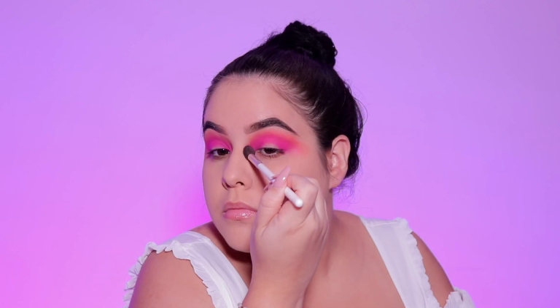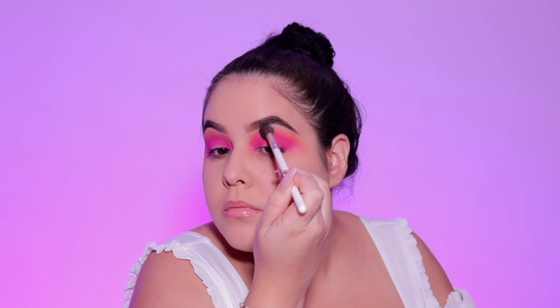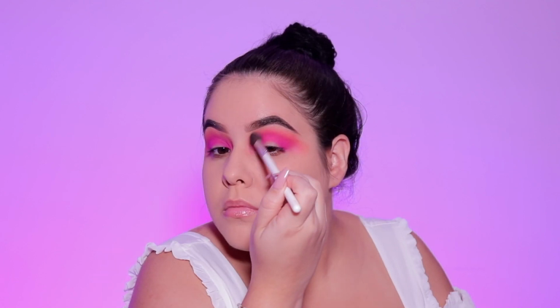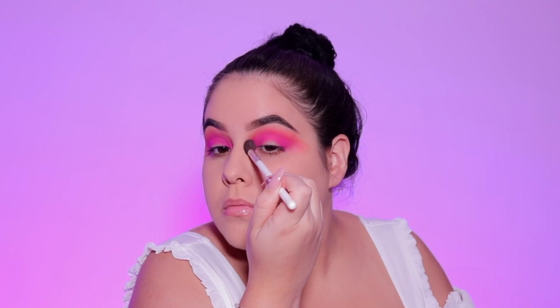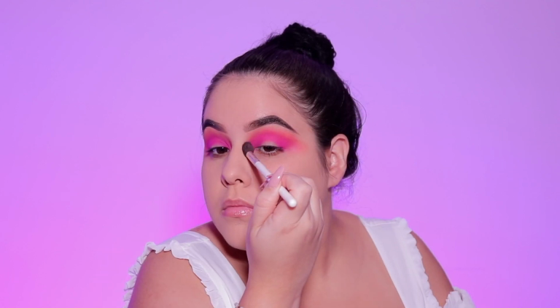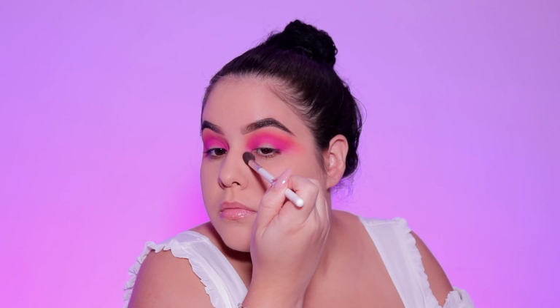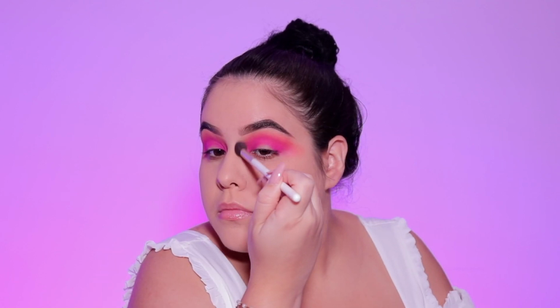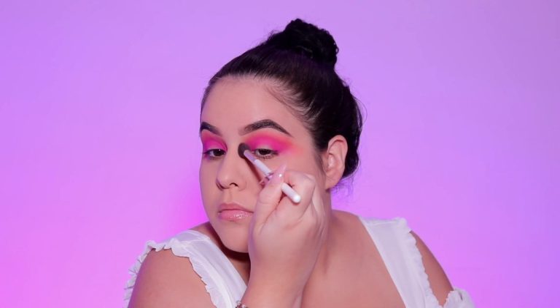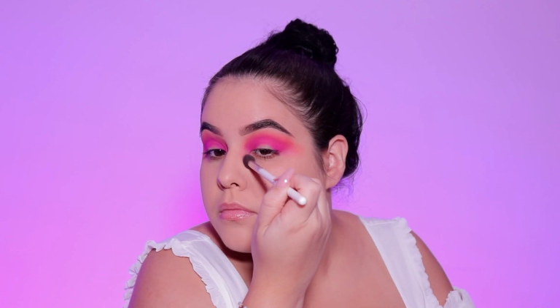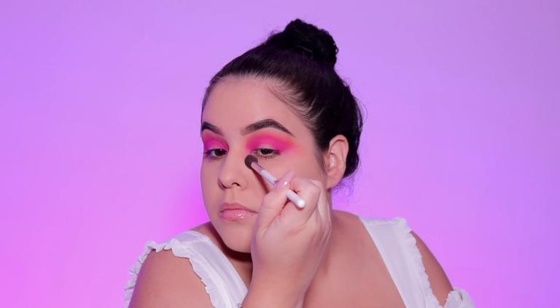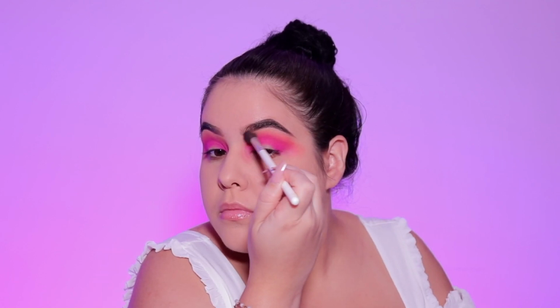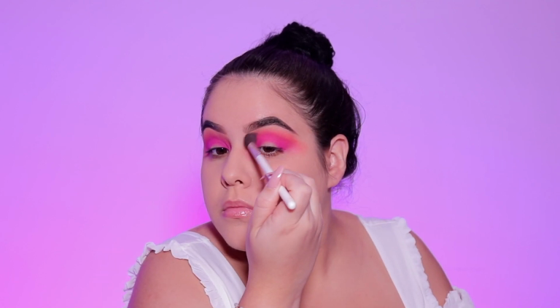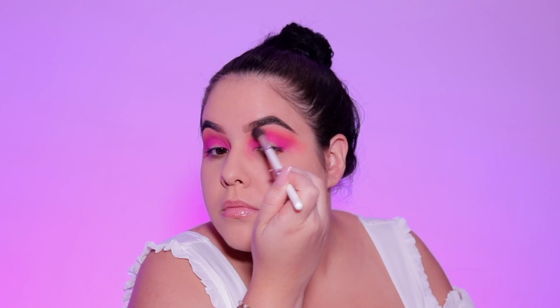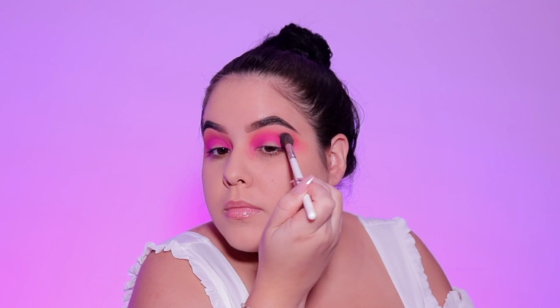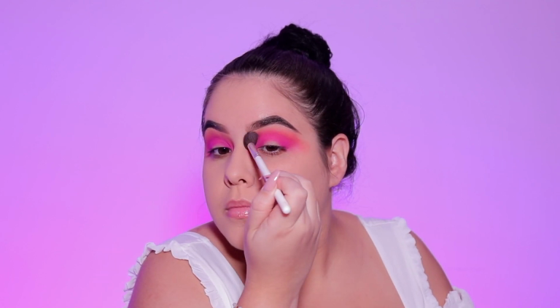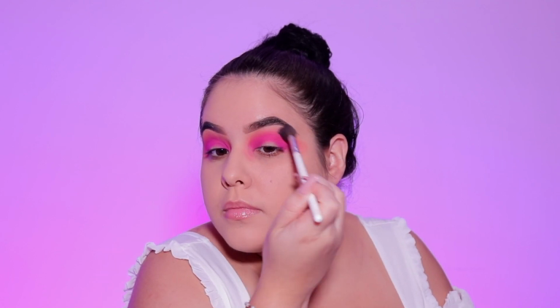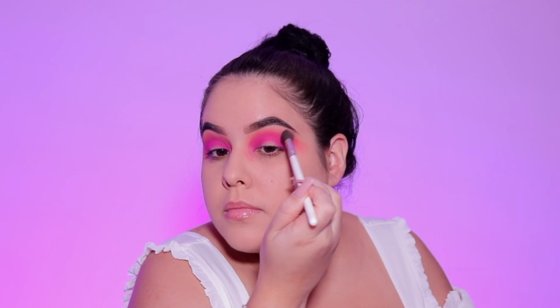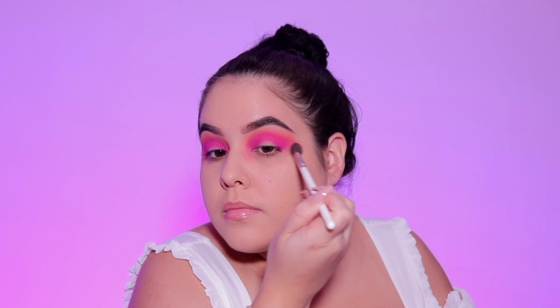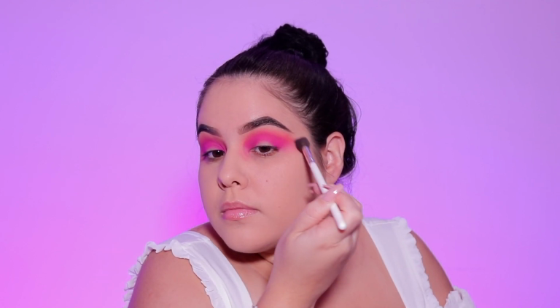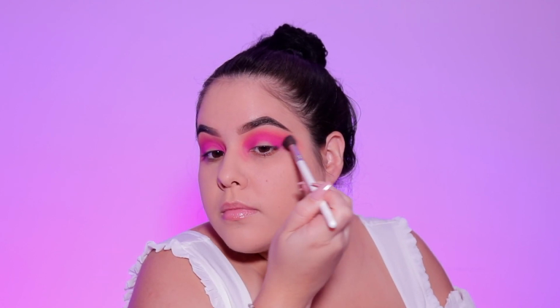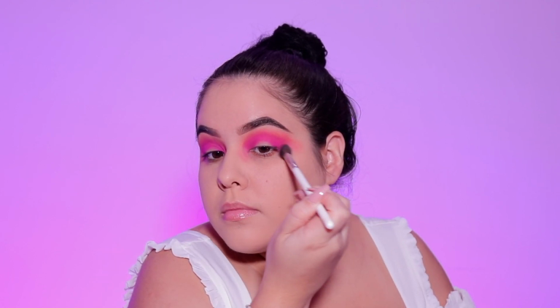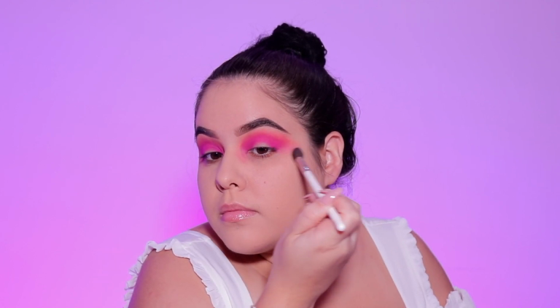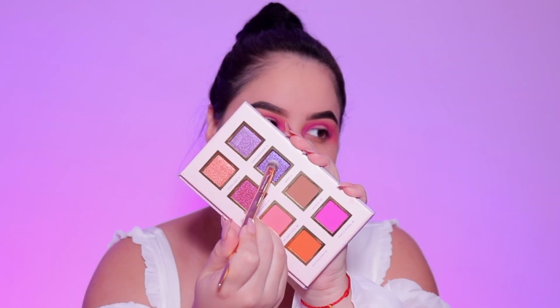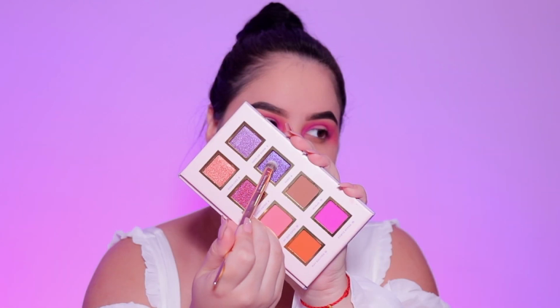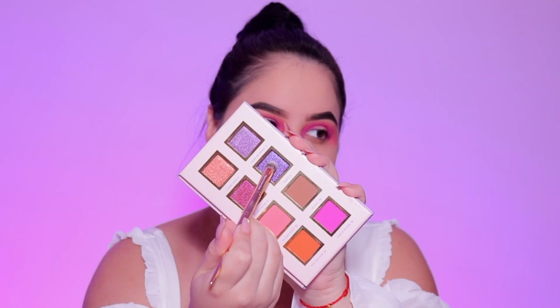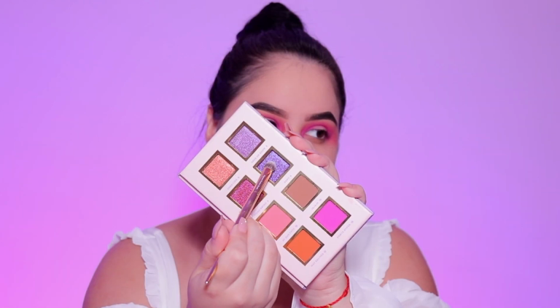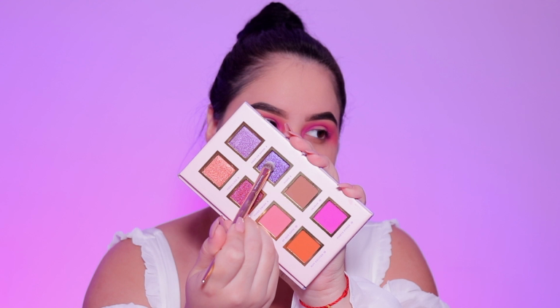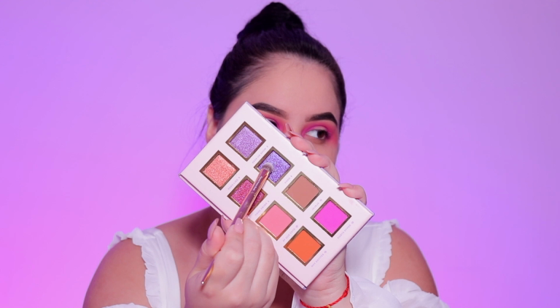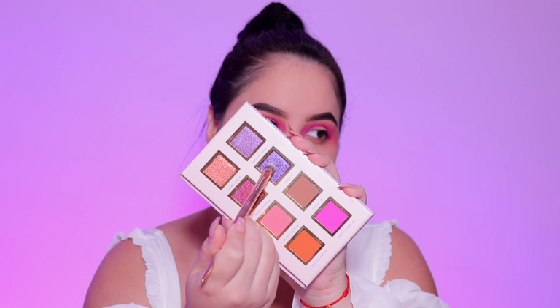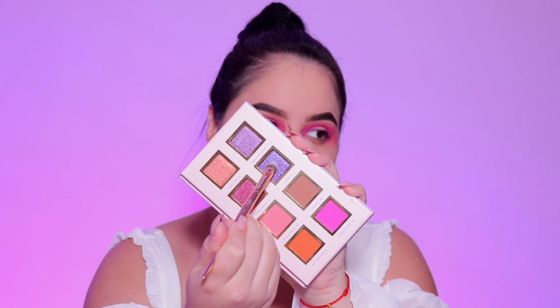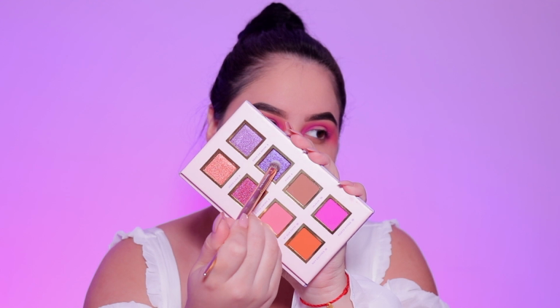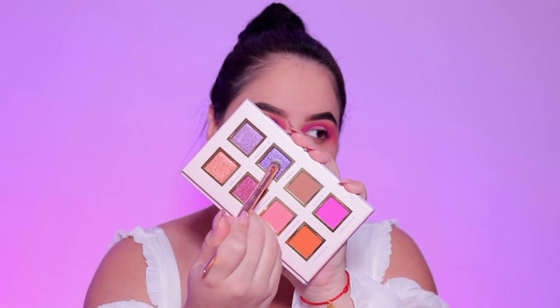I'm going to go back in with the blending brush that we used for our transition shade to make sure that everything is nice and seamless.